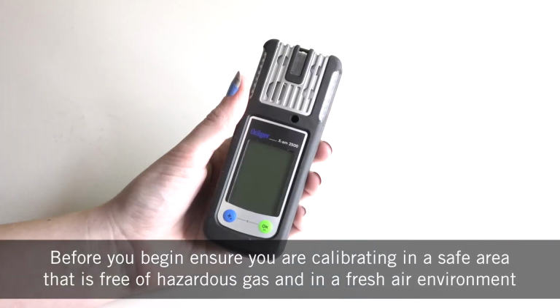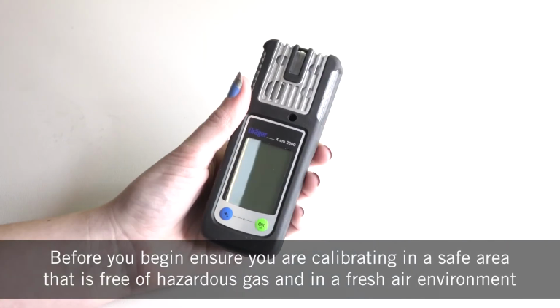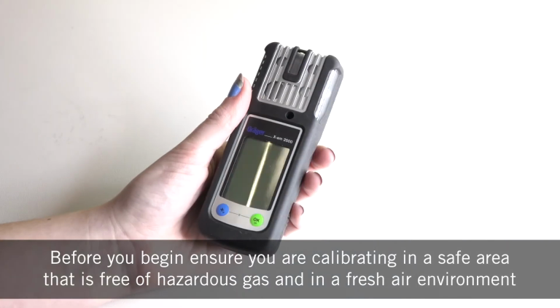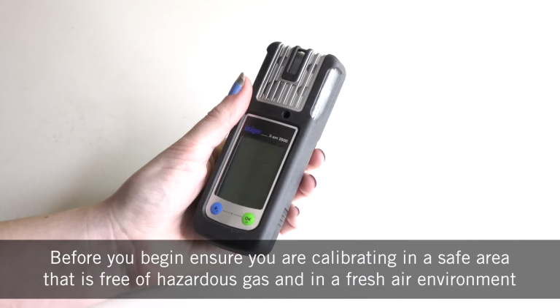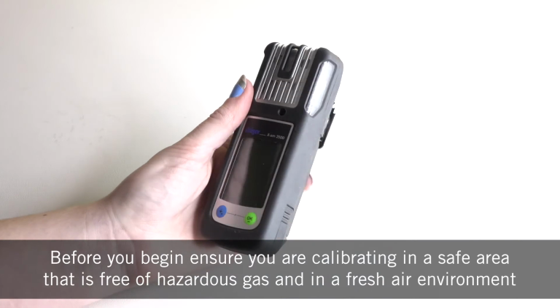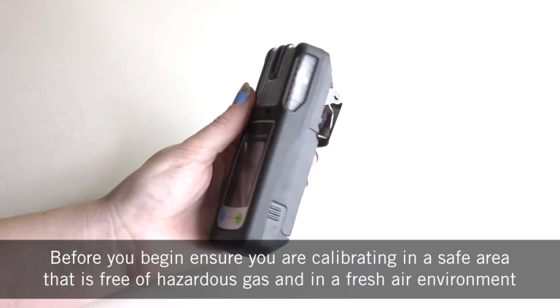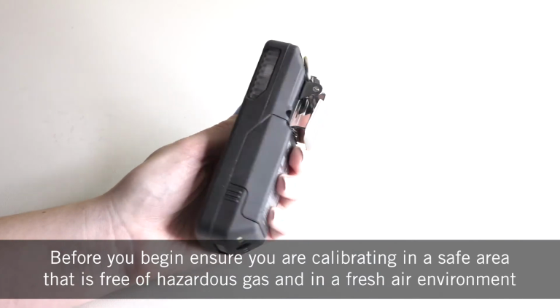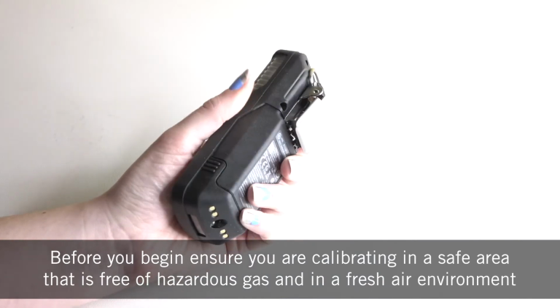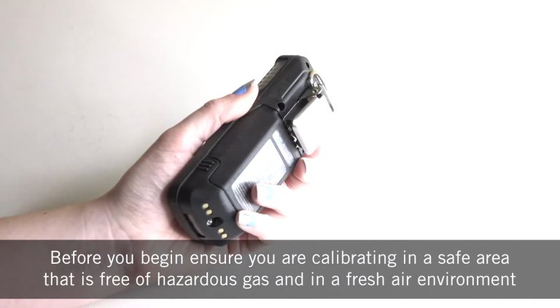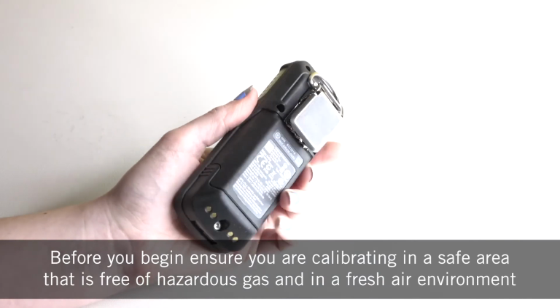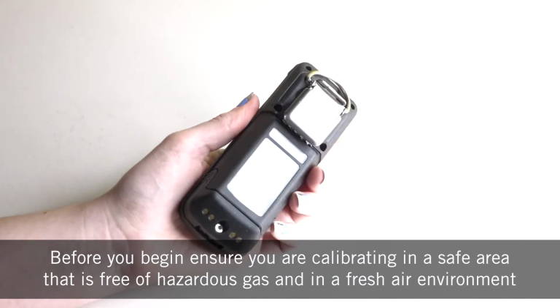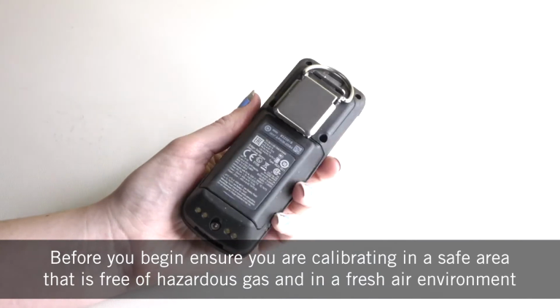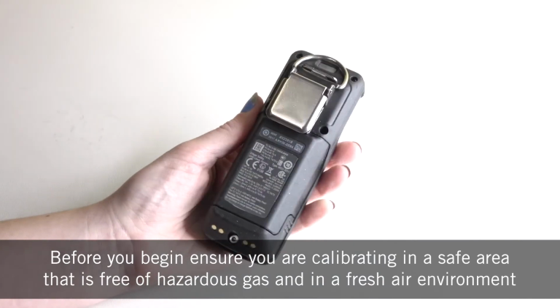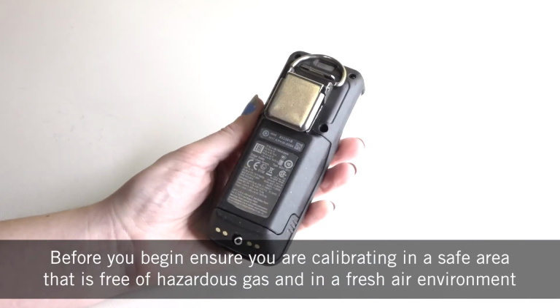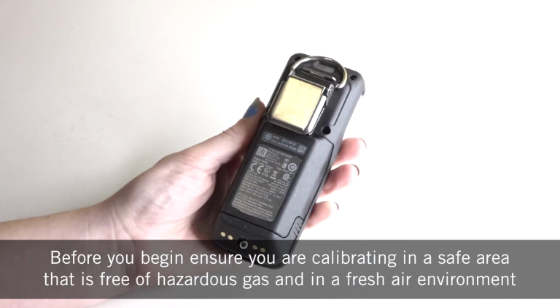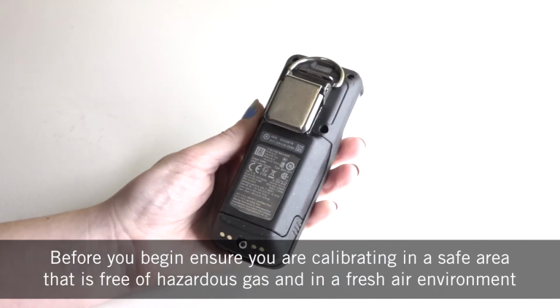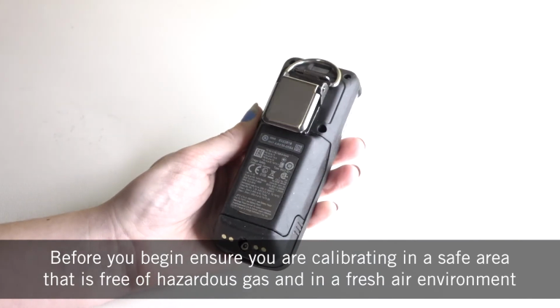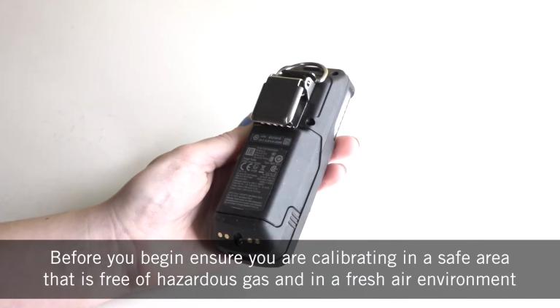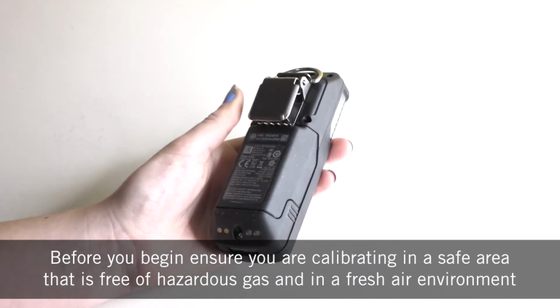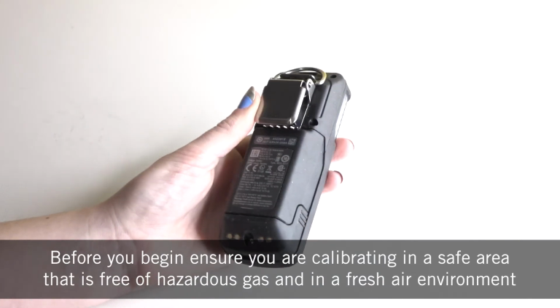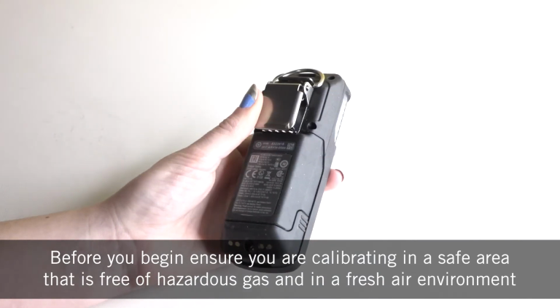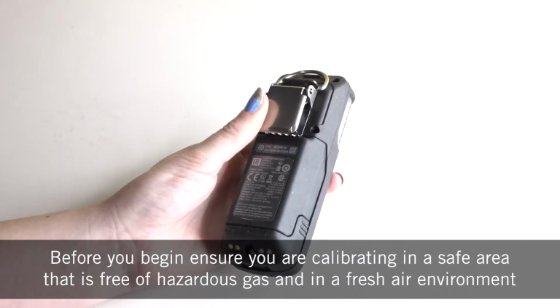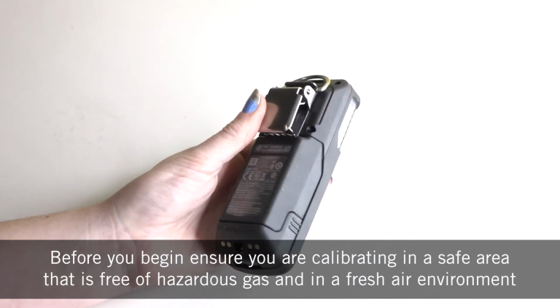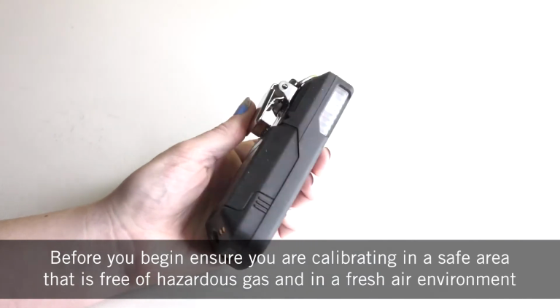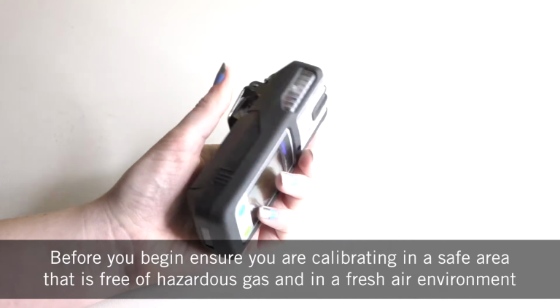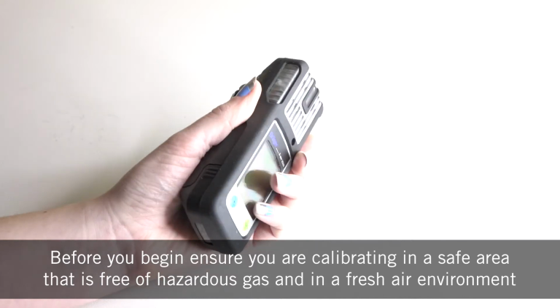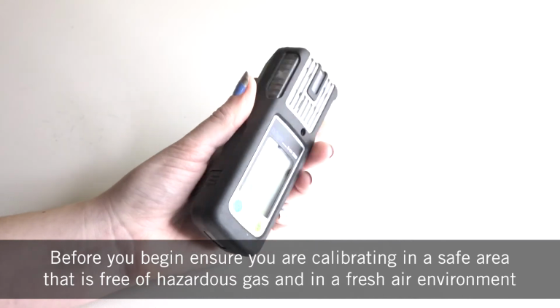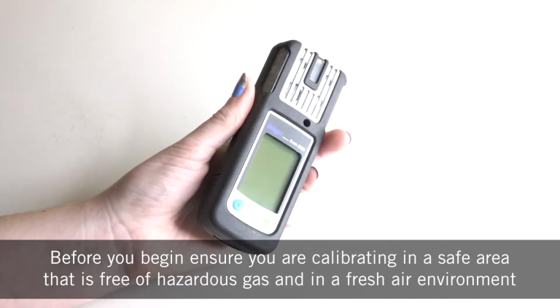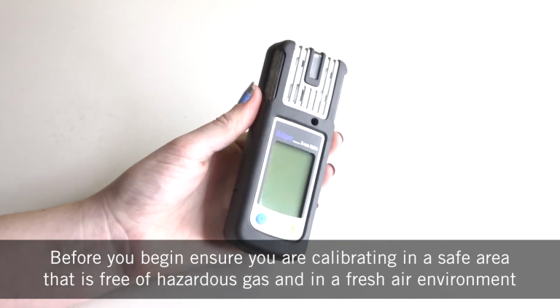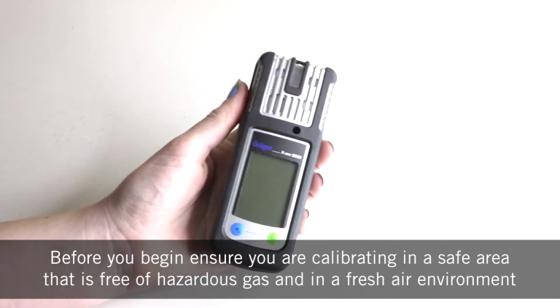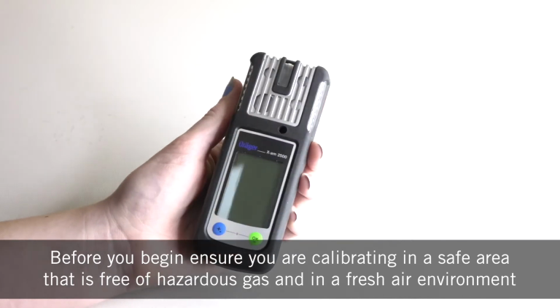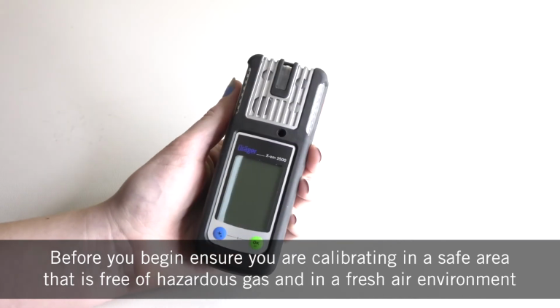Before you begin, ensure you're calibrating in a safe area that's free from hazardous gas and in a fresh air environment.